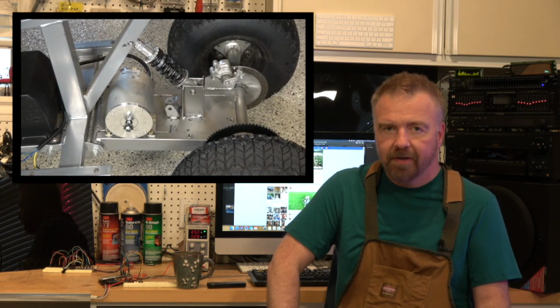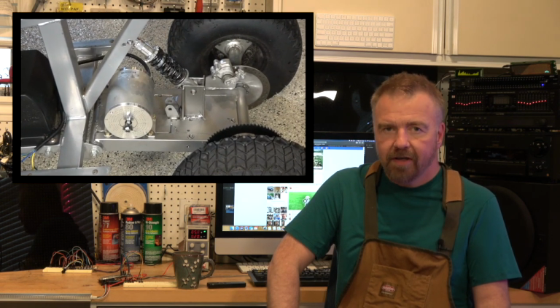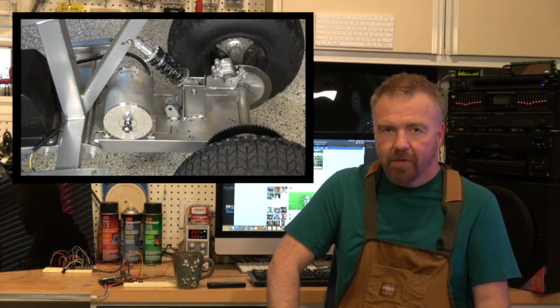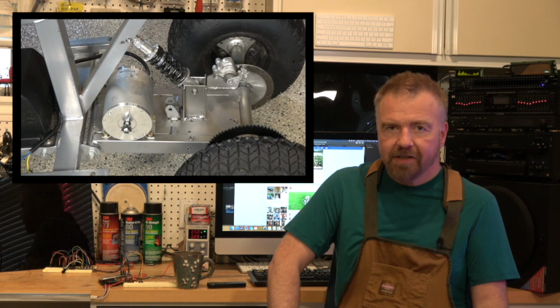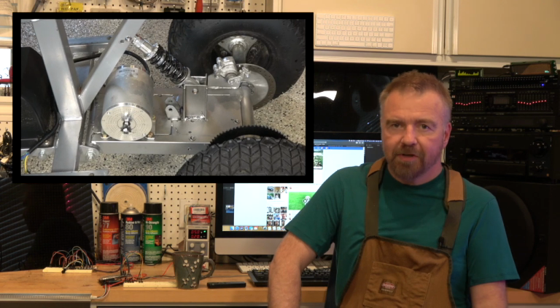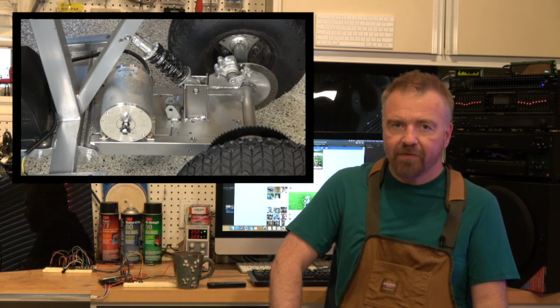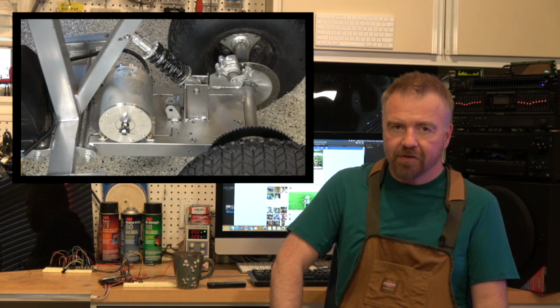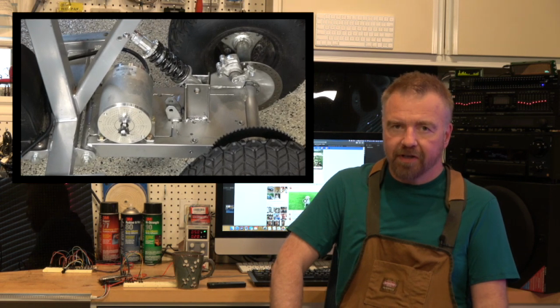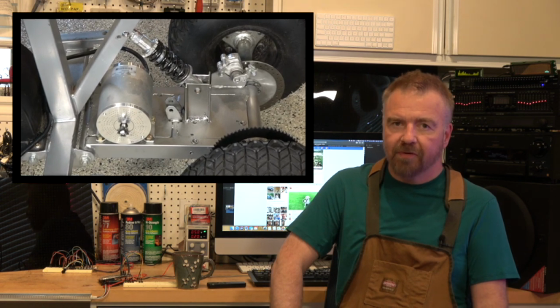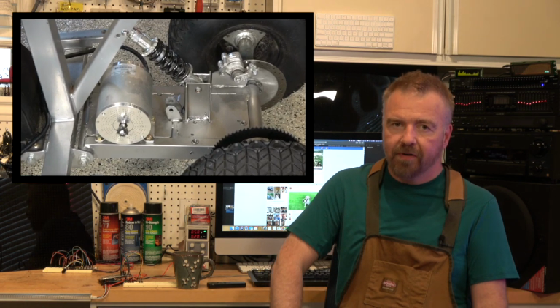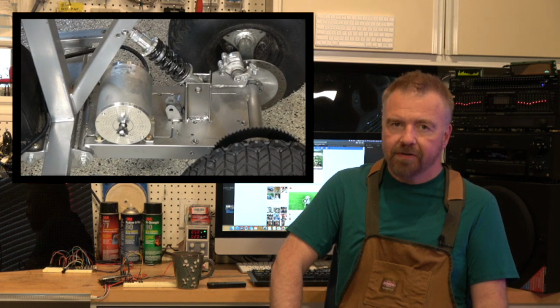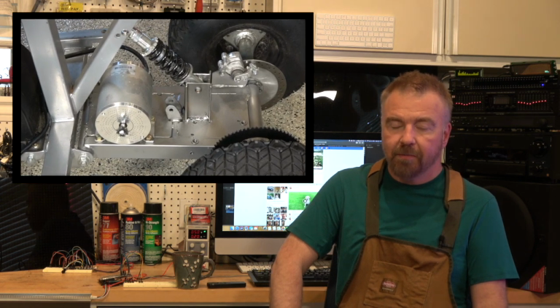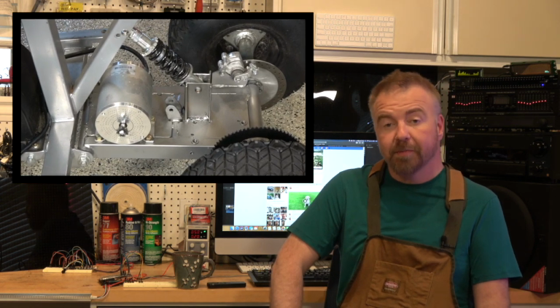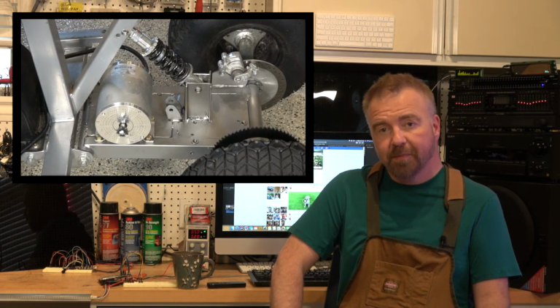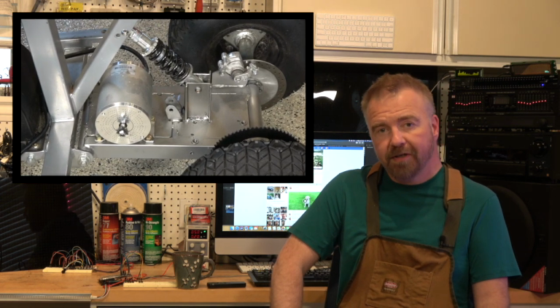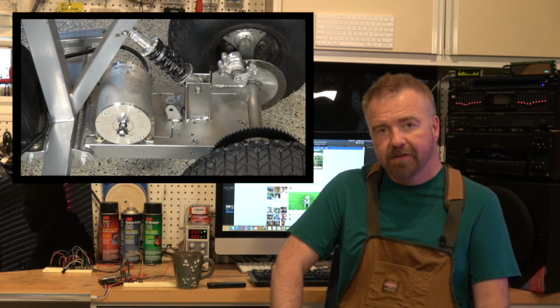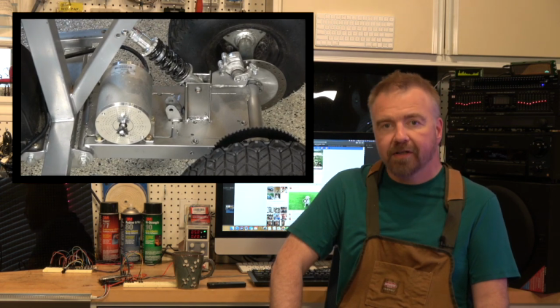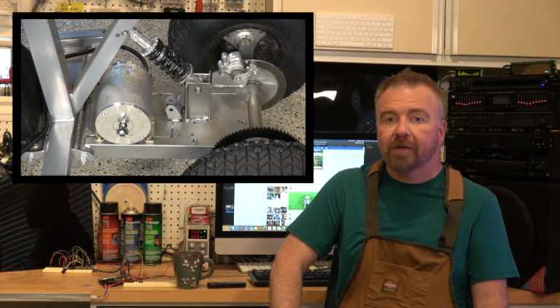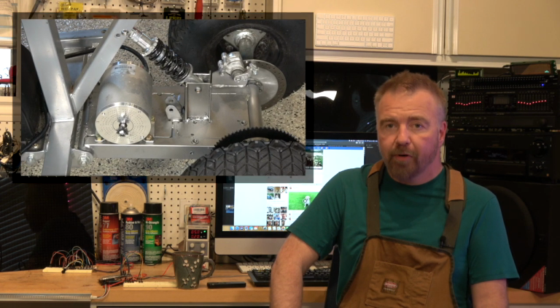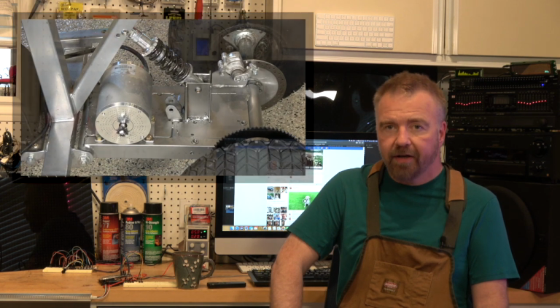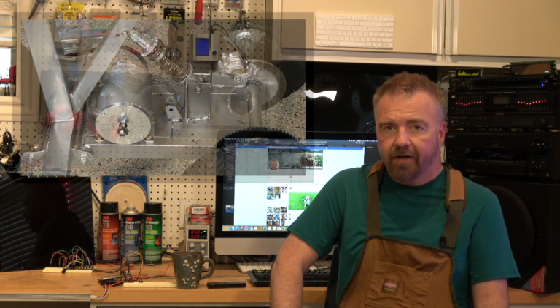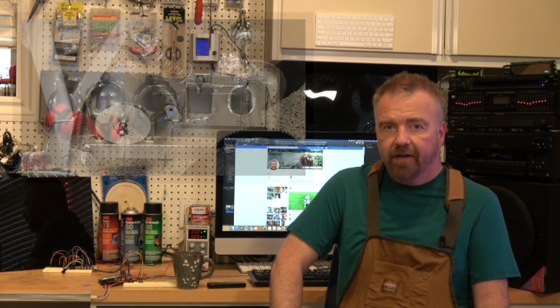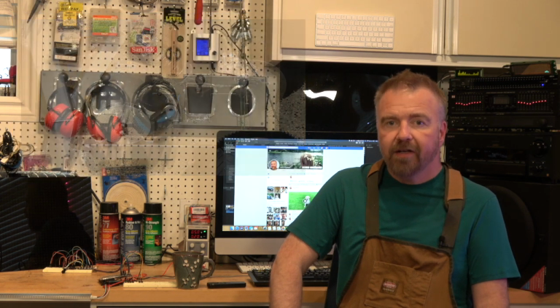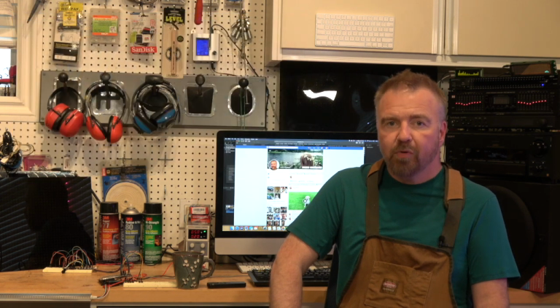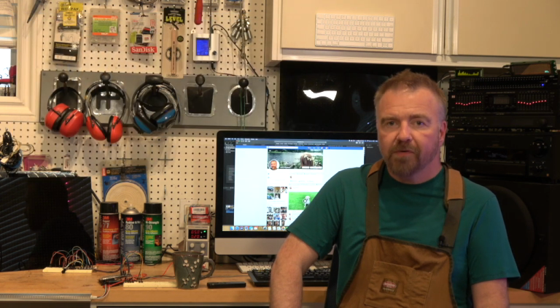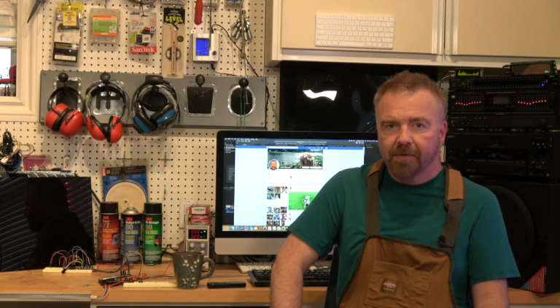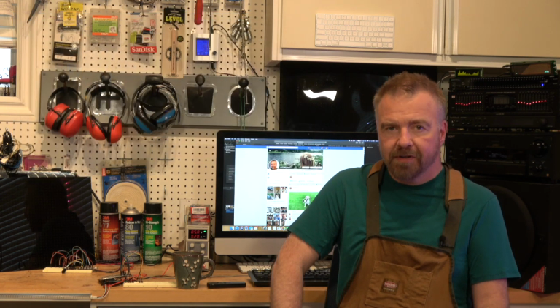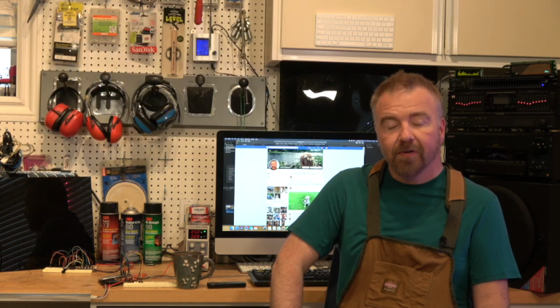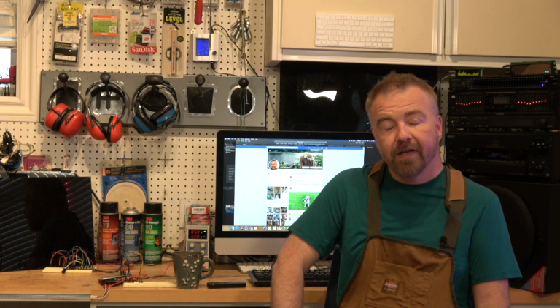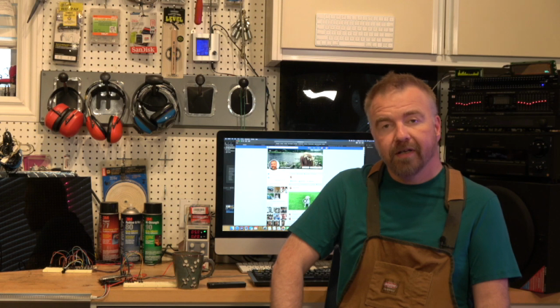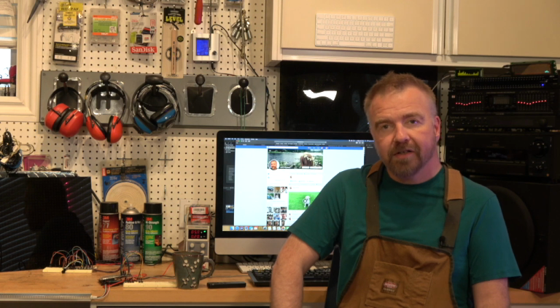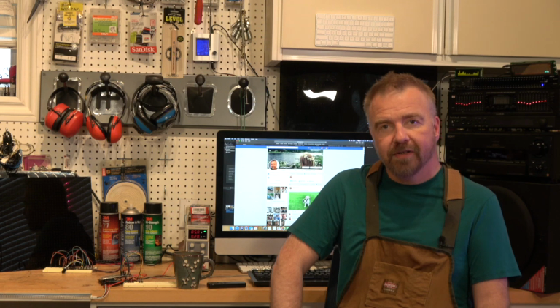We'll add some key features like reverse, multiple speeds, electronic braking, and a 12 volt subsystem for lighting and accessories.